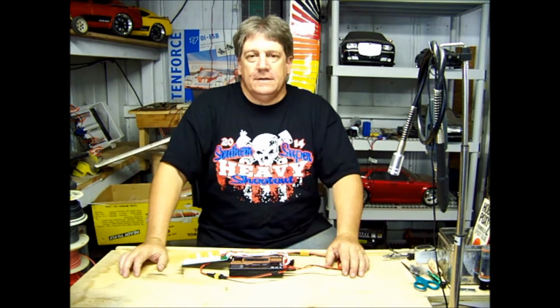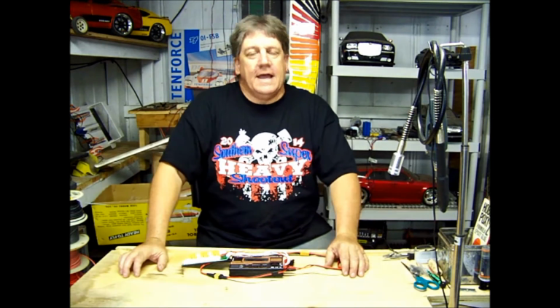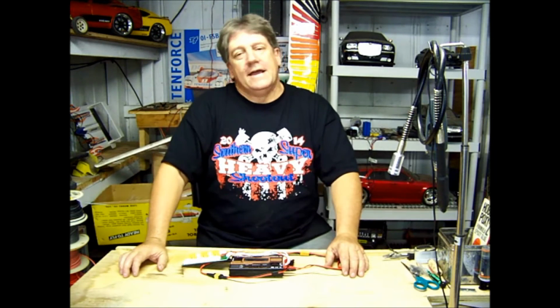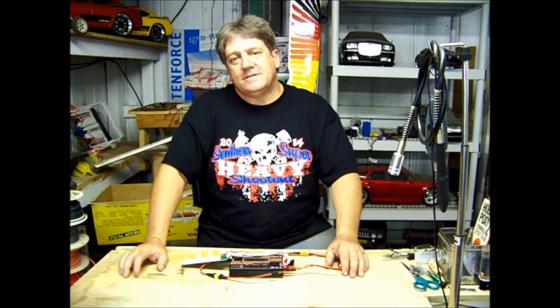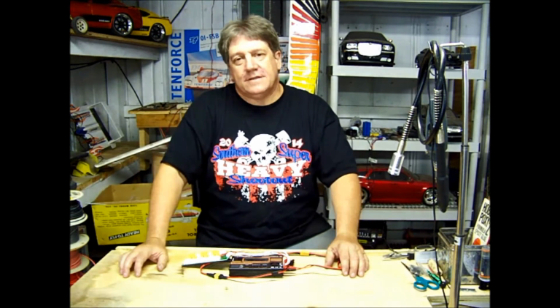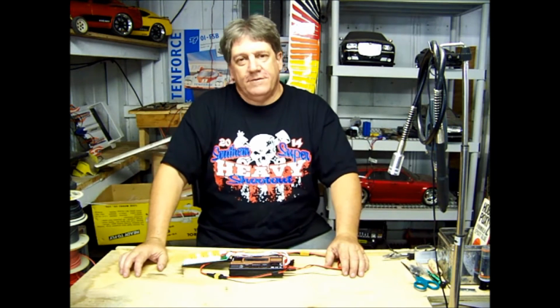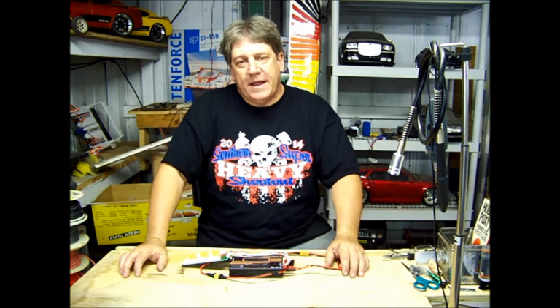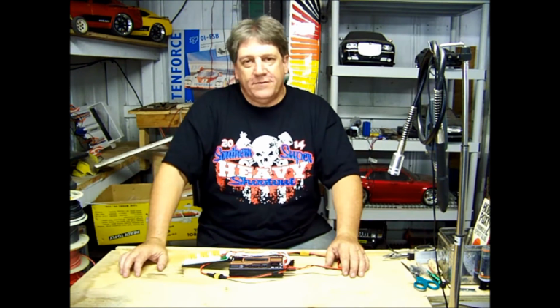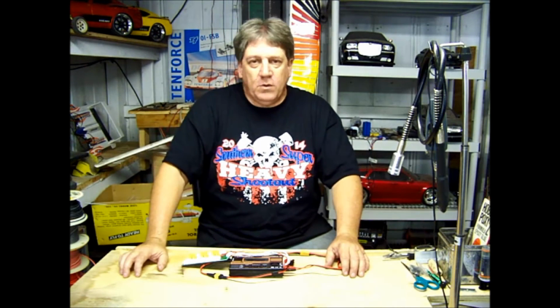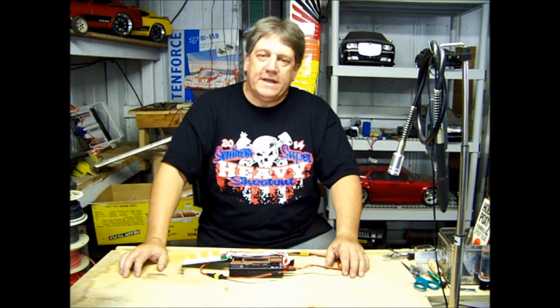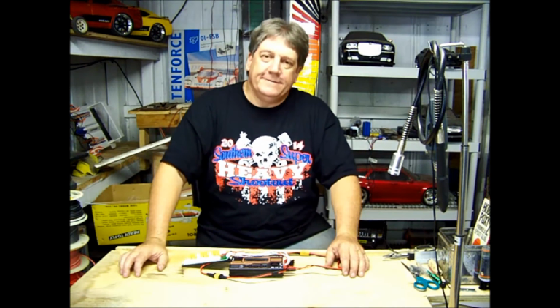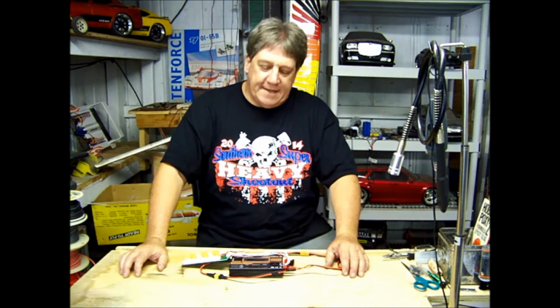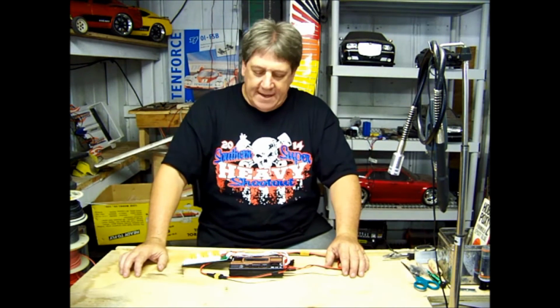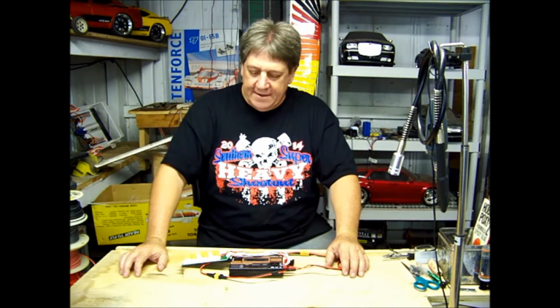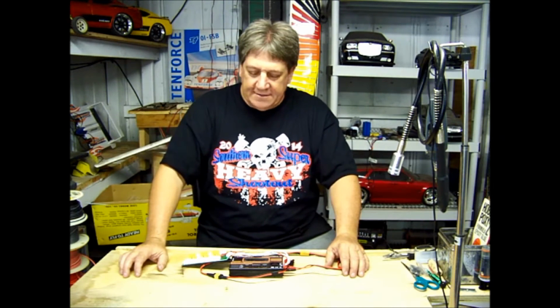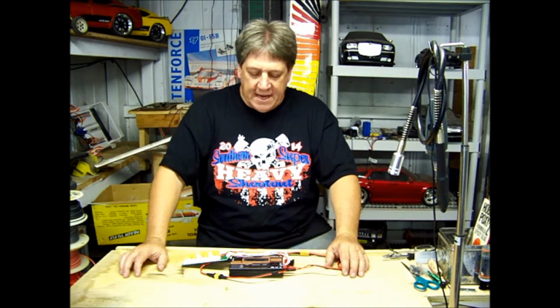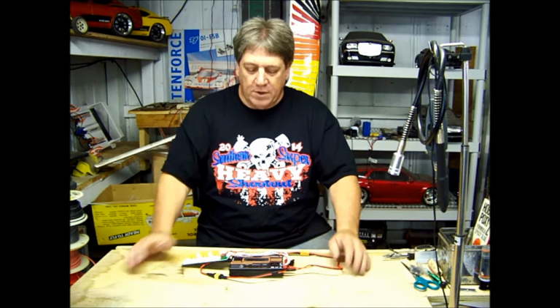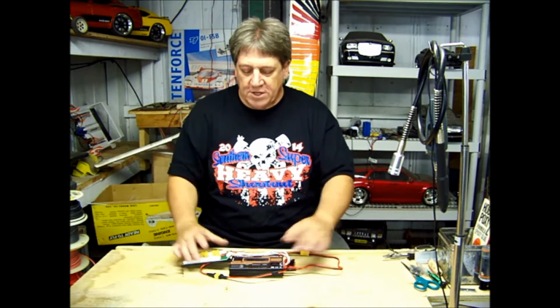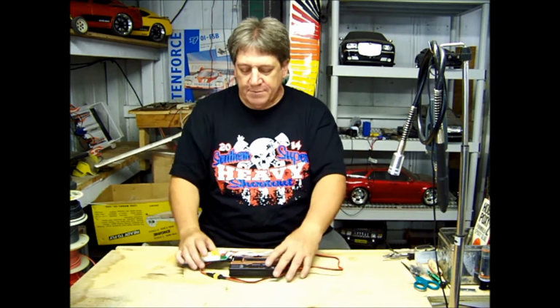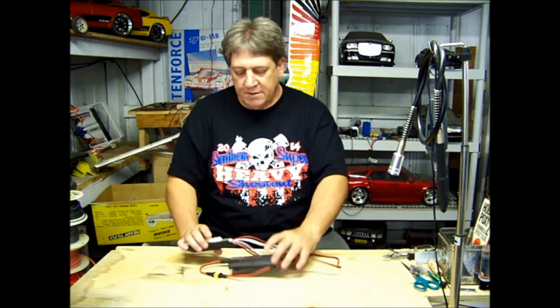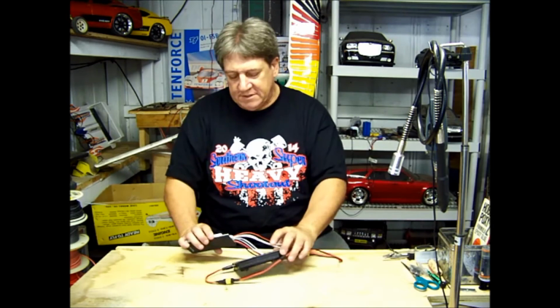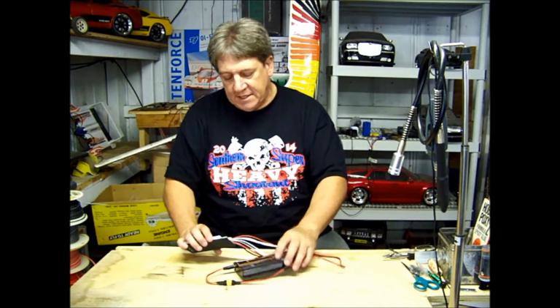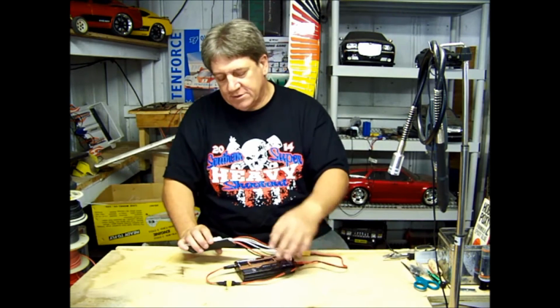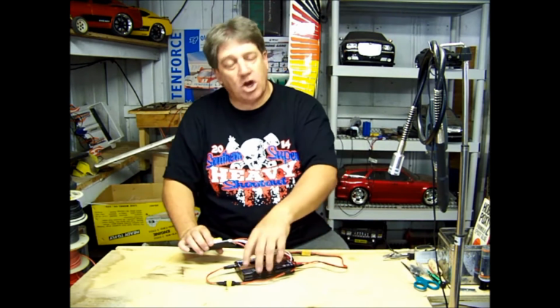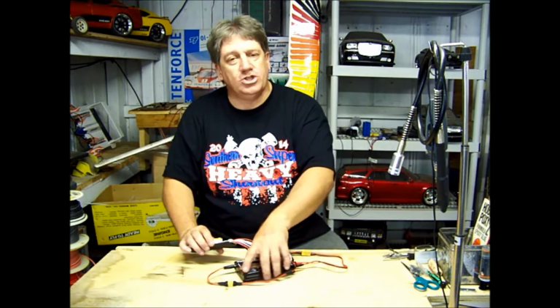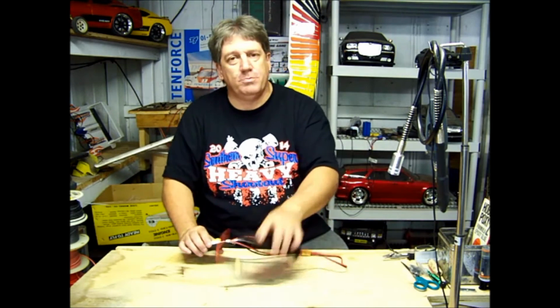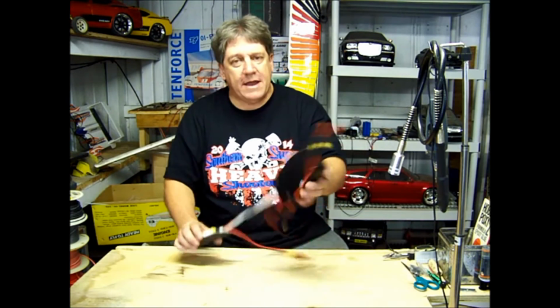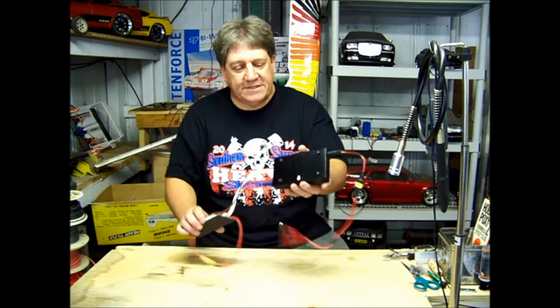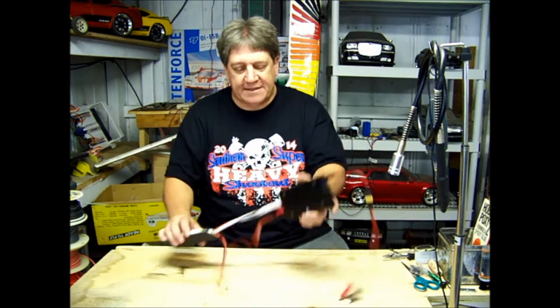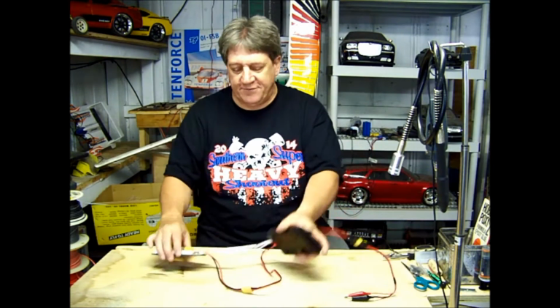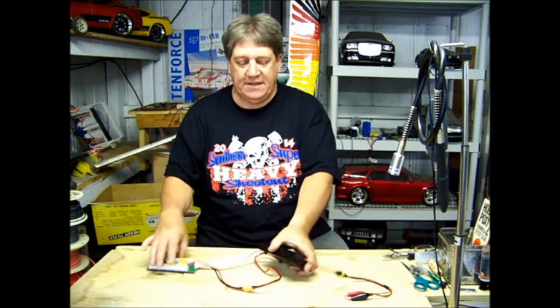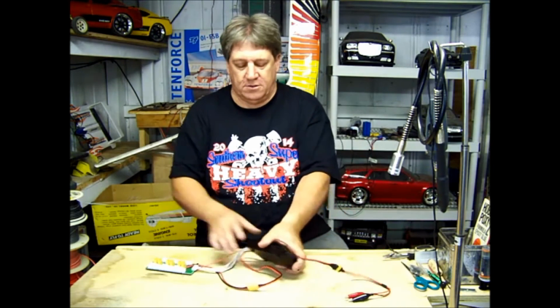Hi guys, Kenny from Hanger 51 again, and today I want to talk about charging your batteries at the field.